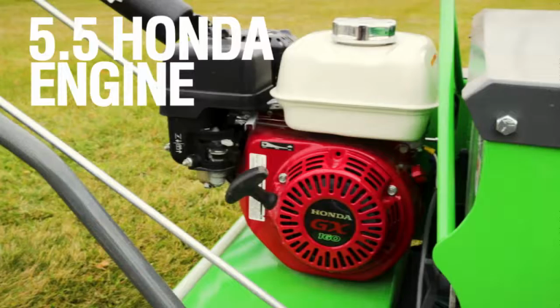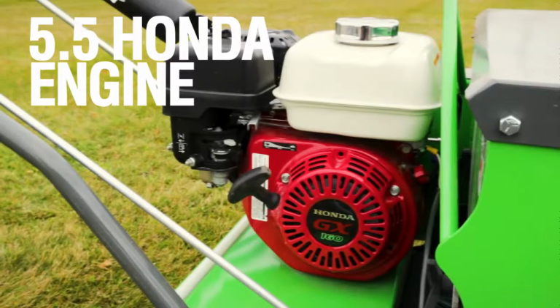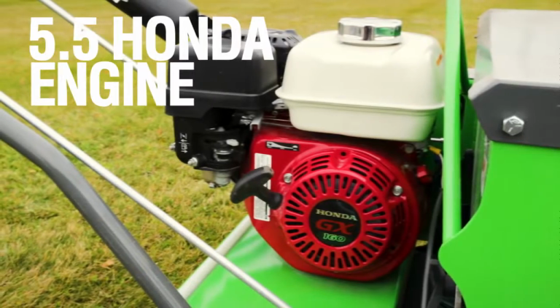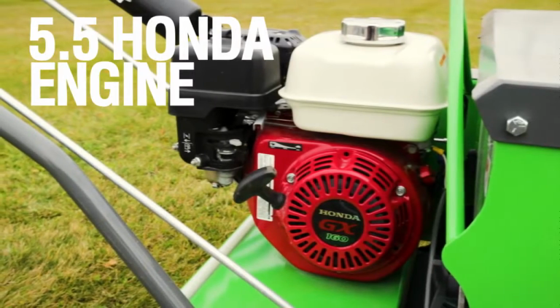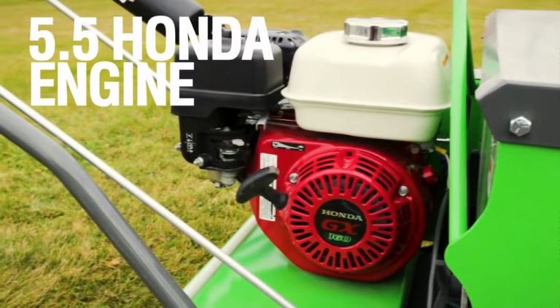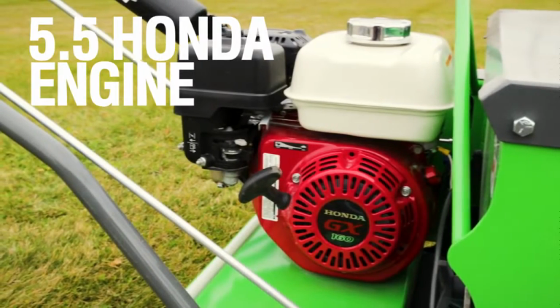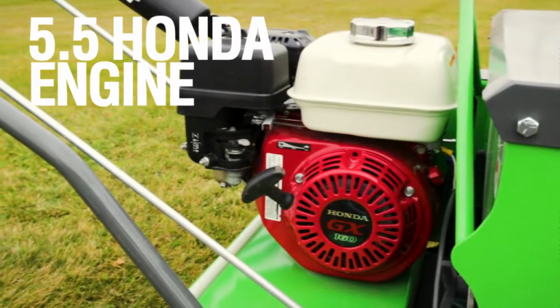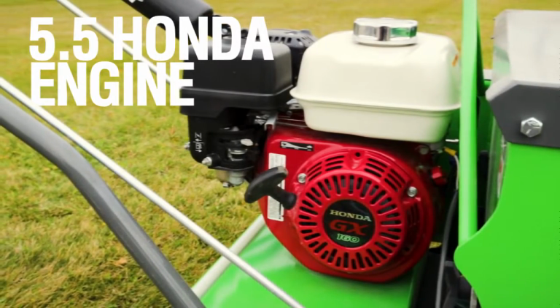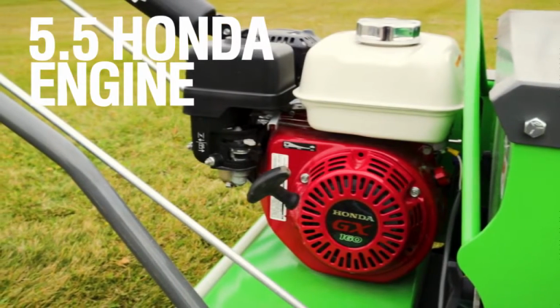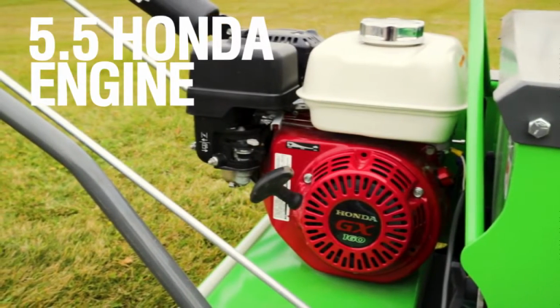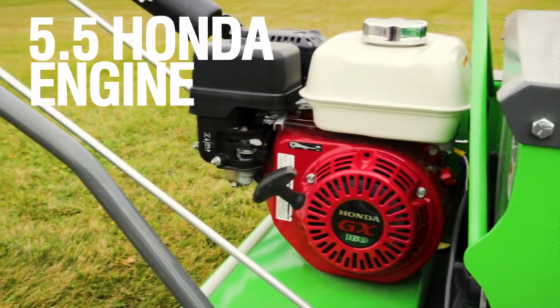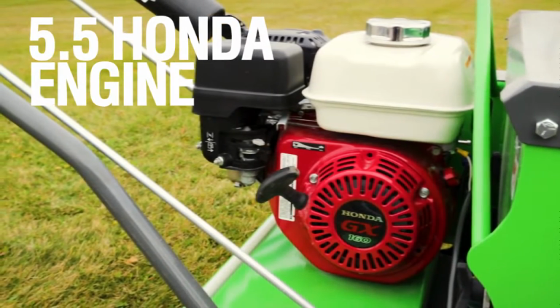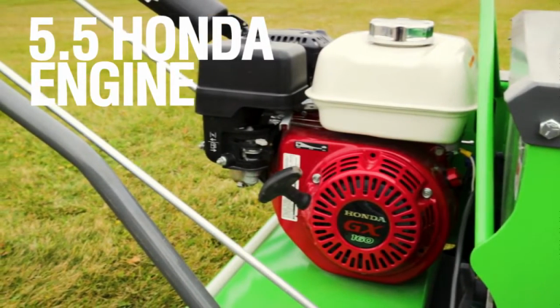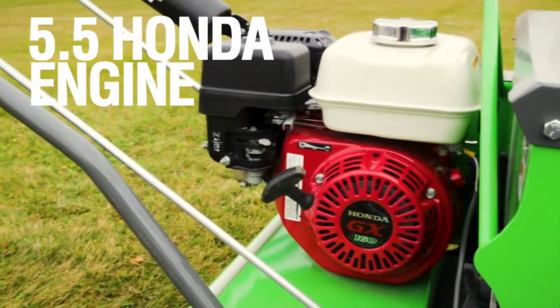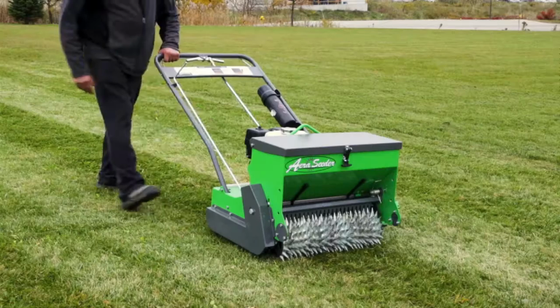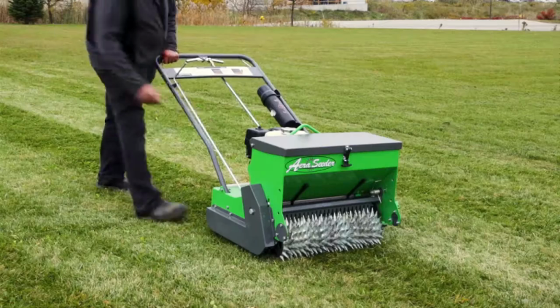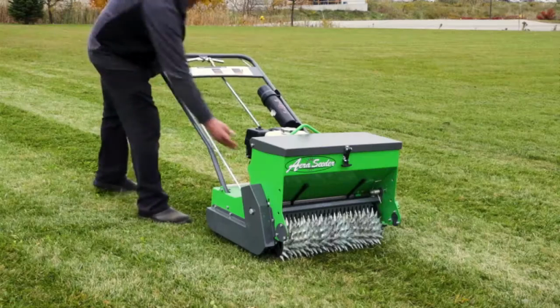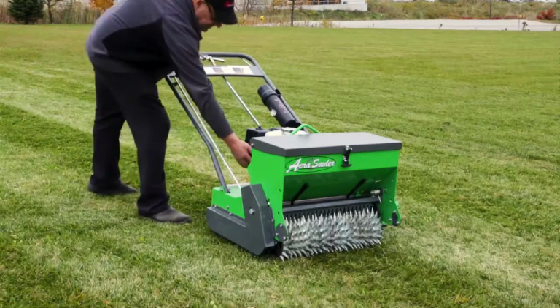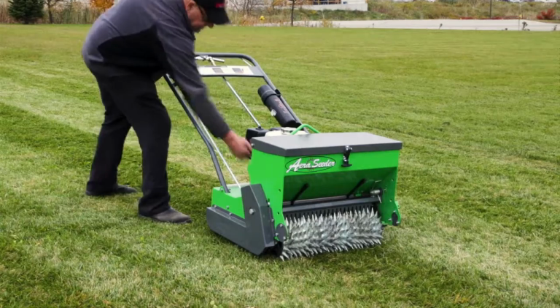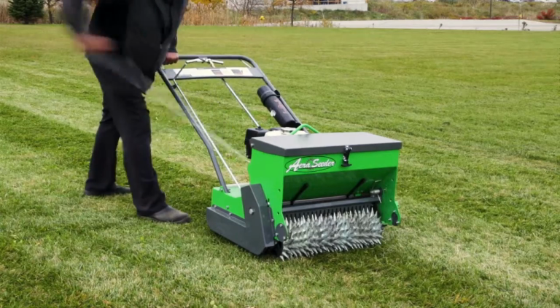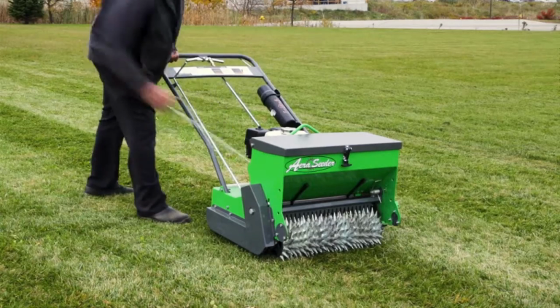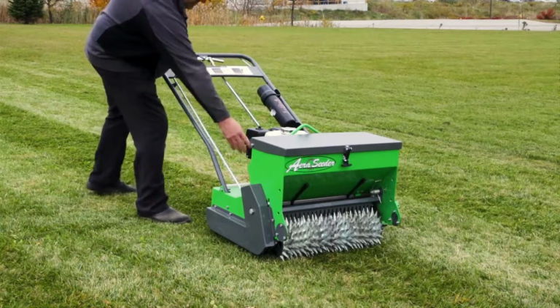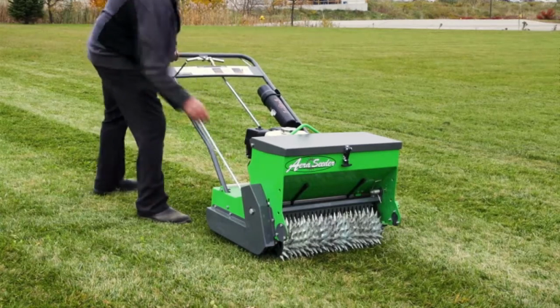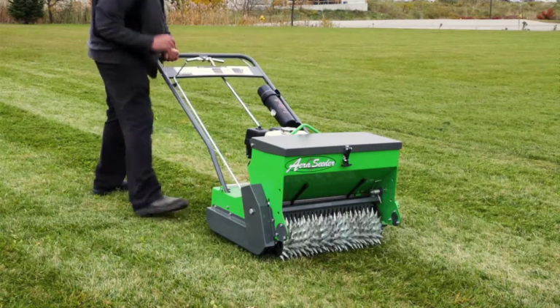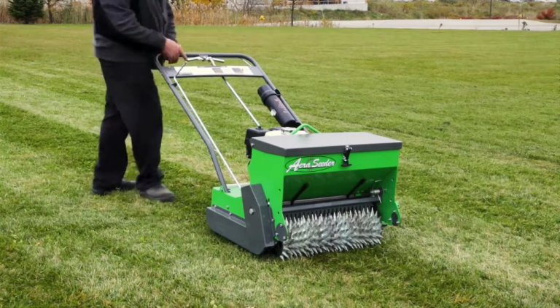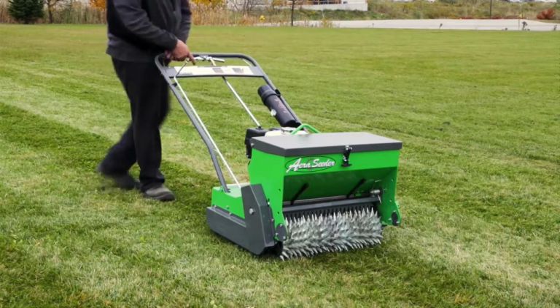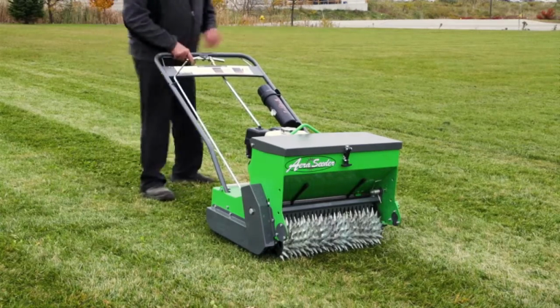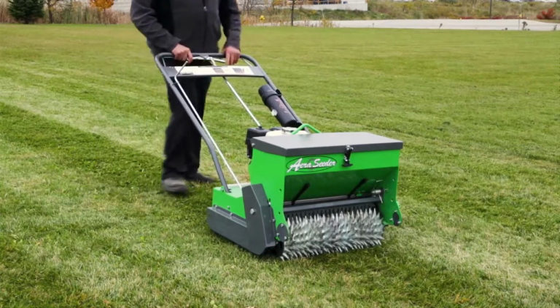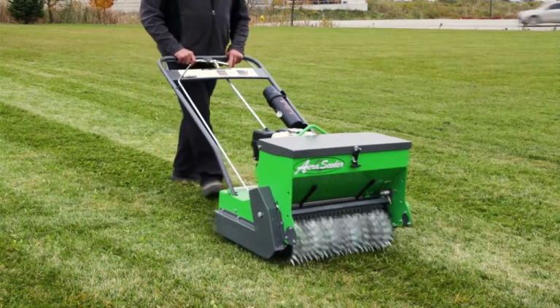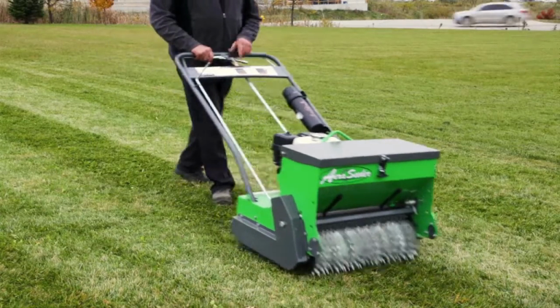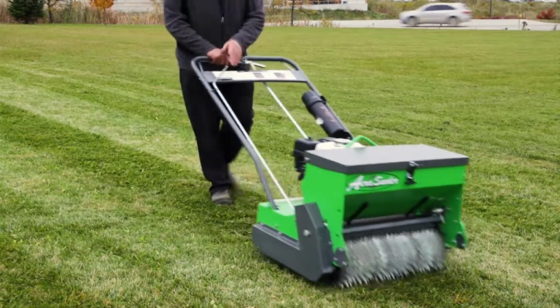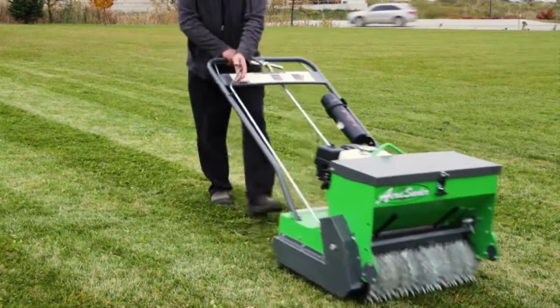Powered by a reliable 5.5-horsepower Honda engine, the unit is completely user-friendly for even the most novice of machinery operators.